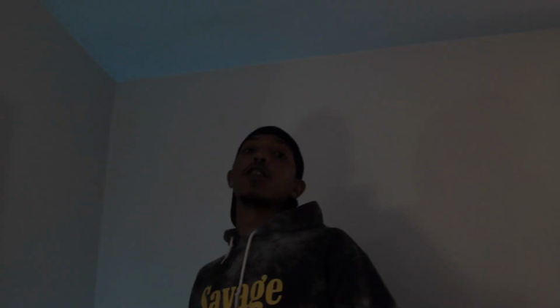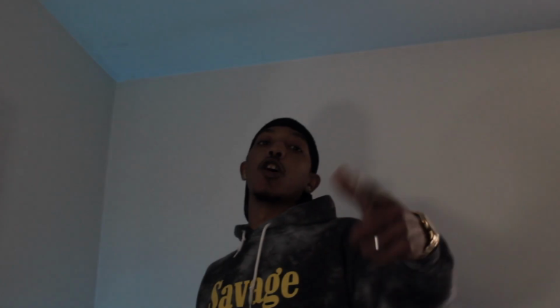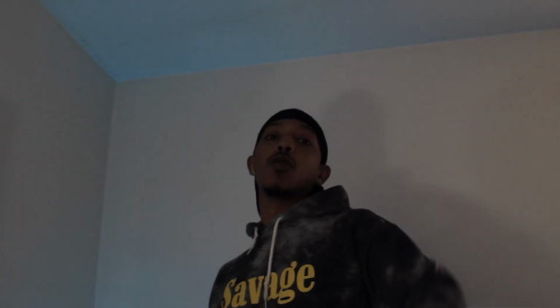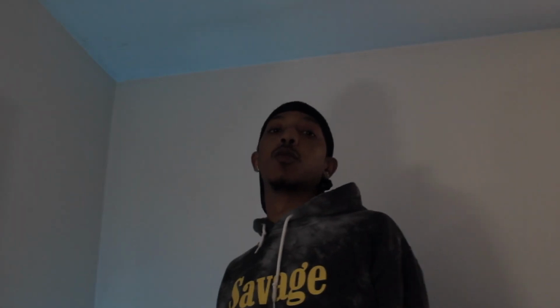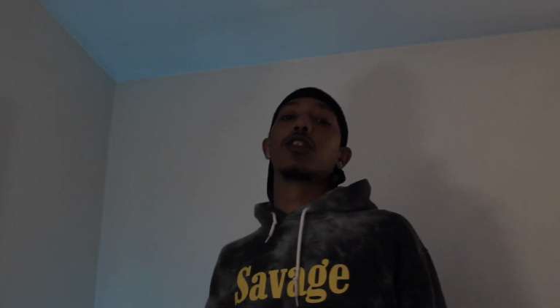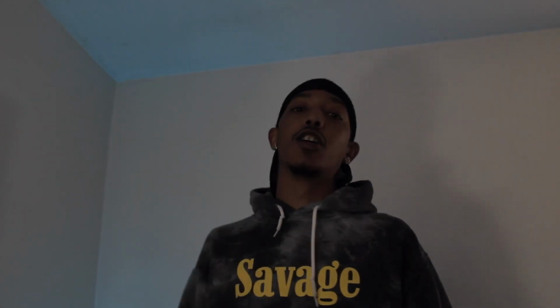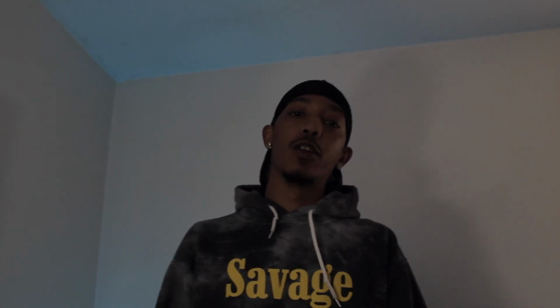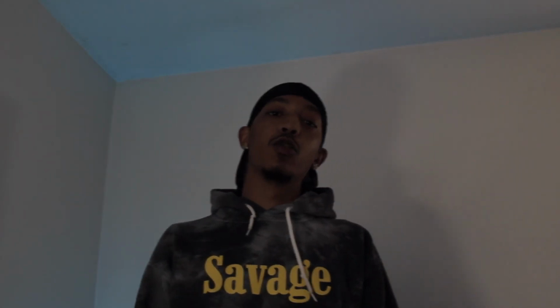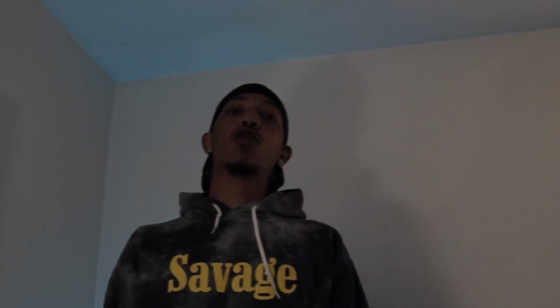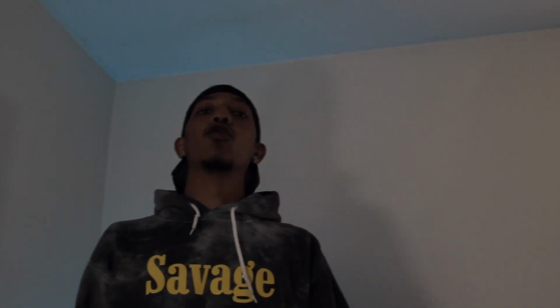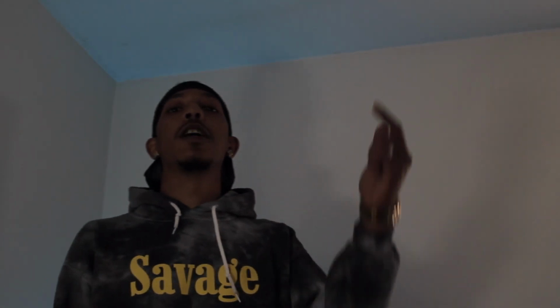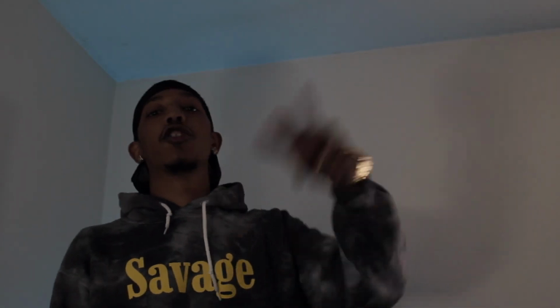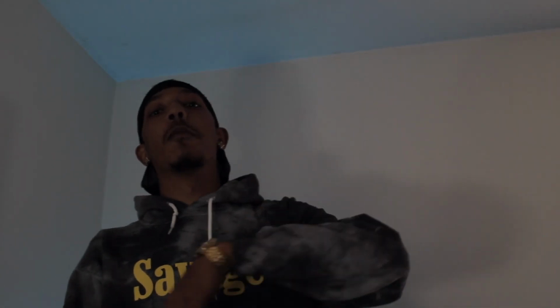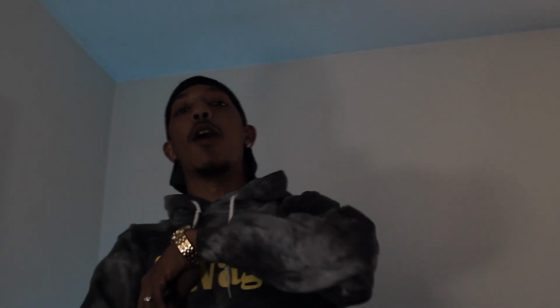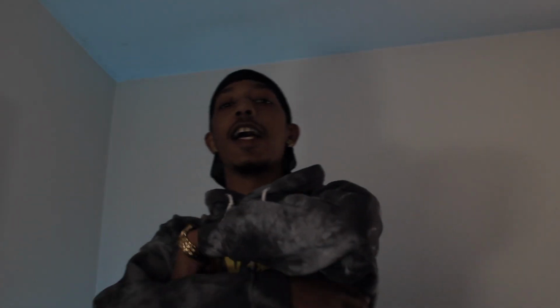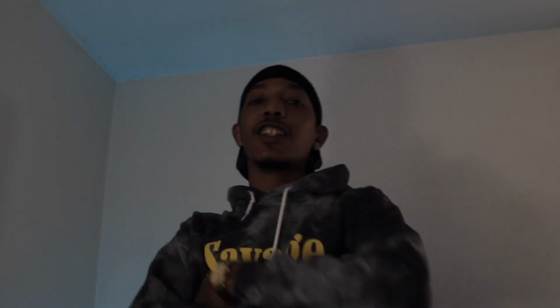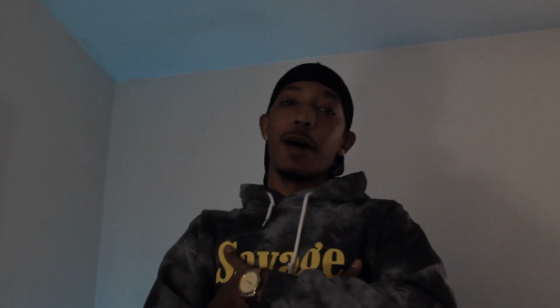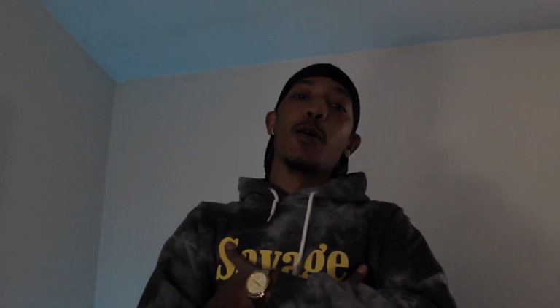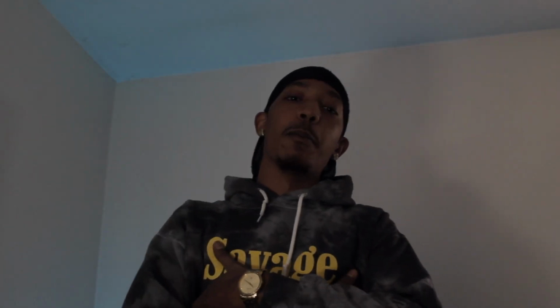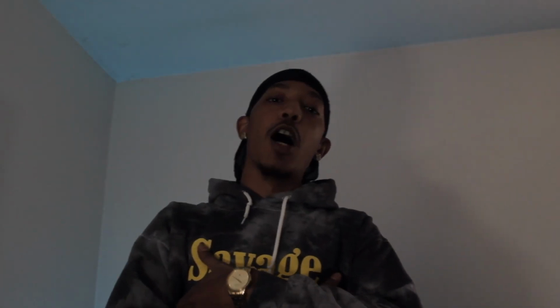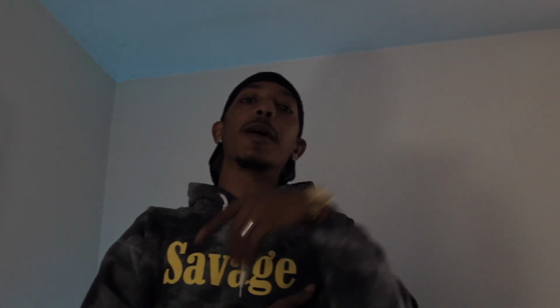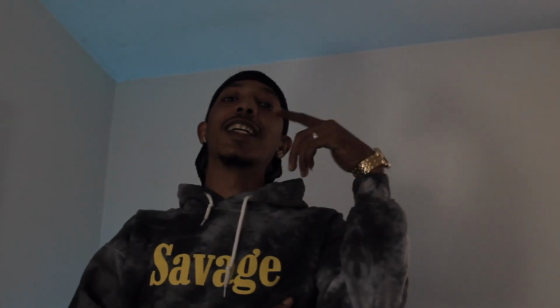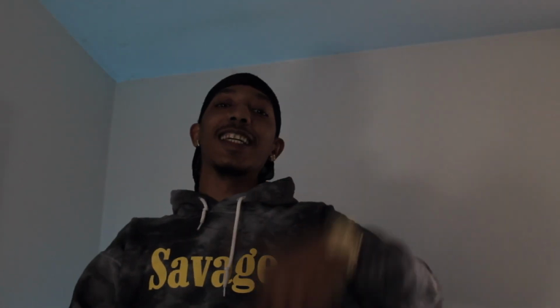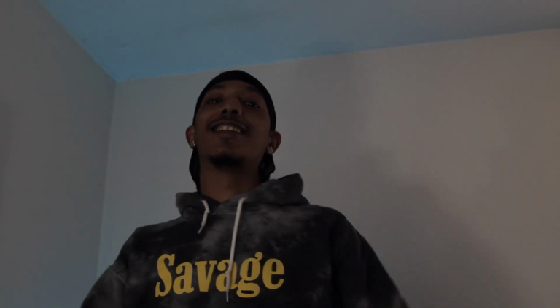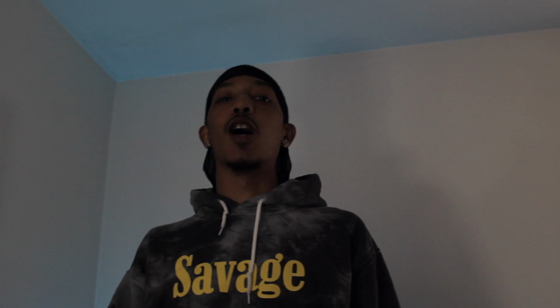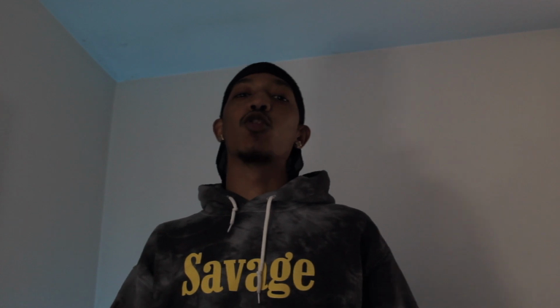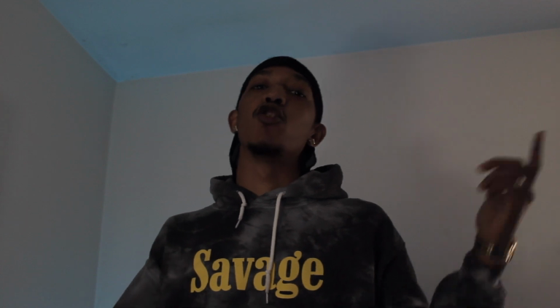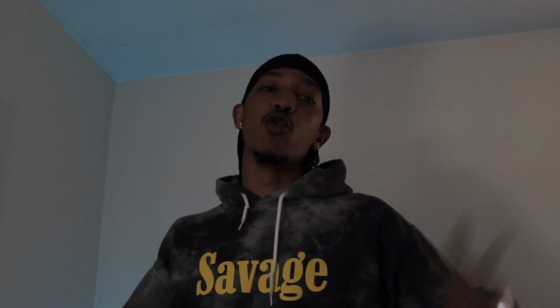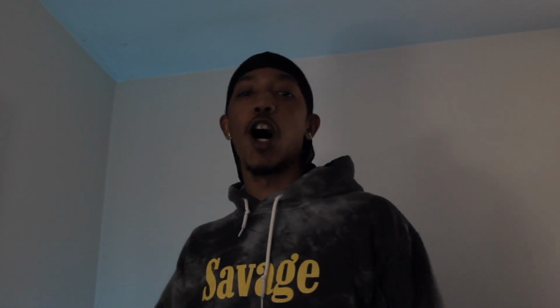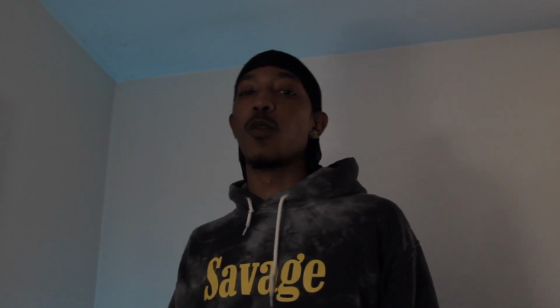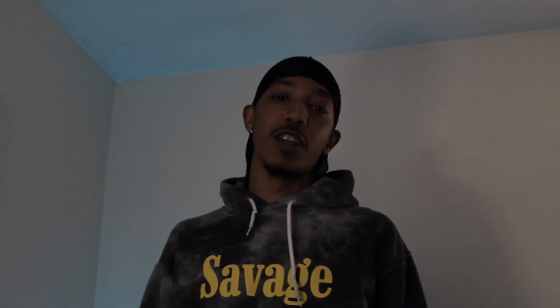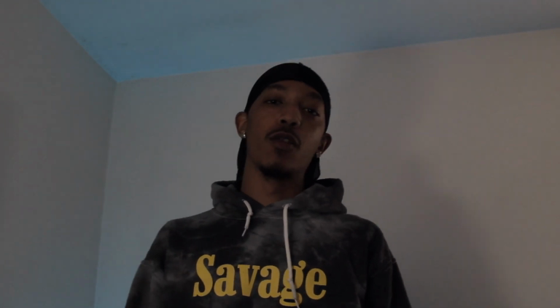Yo, what's good with the YouTube? It's your boy Champo the Bottom, Get Sauce, you already know.